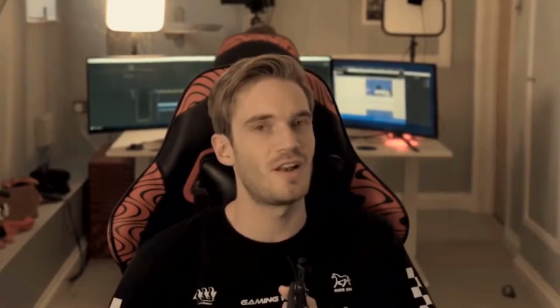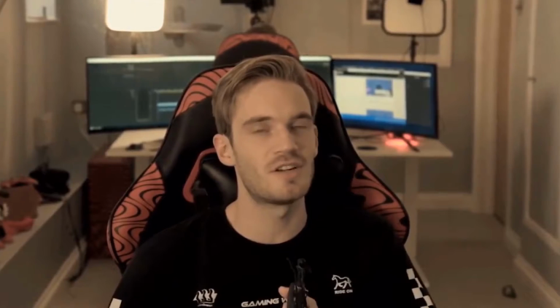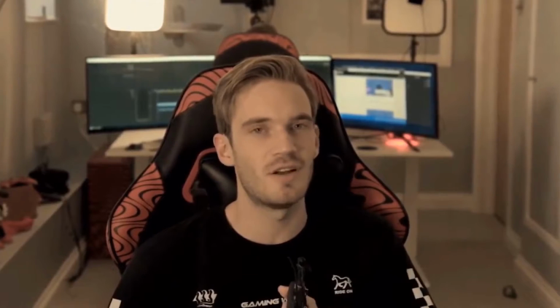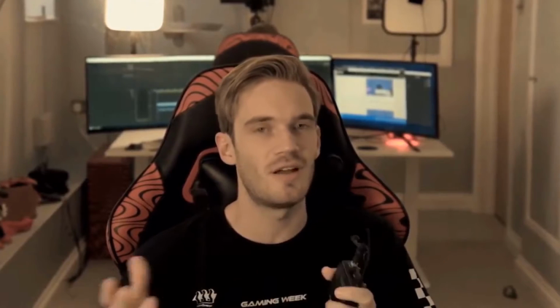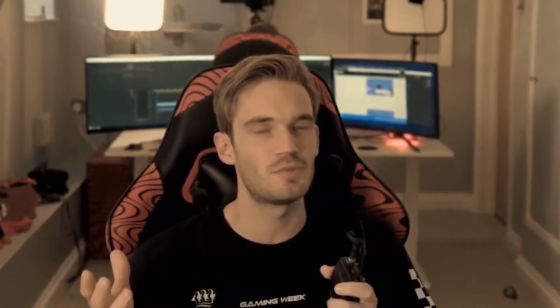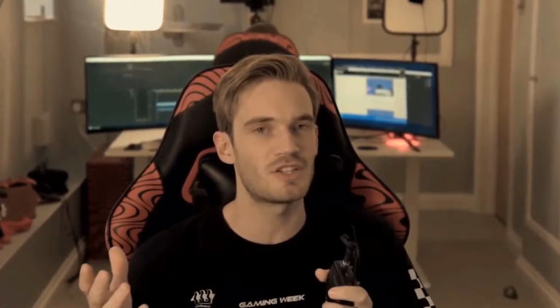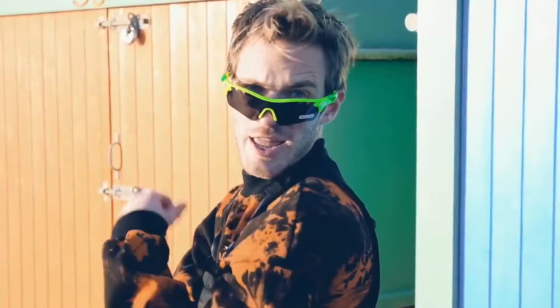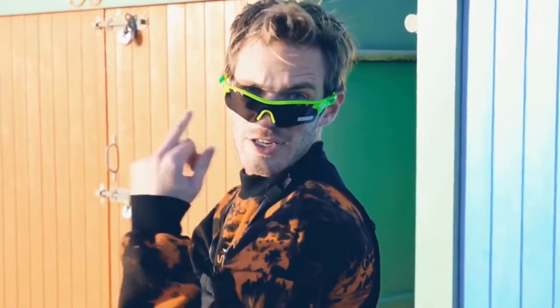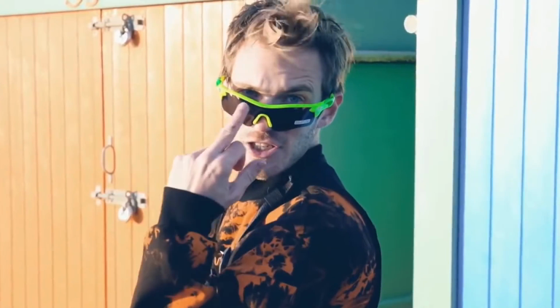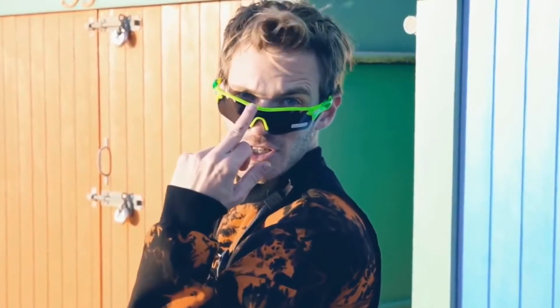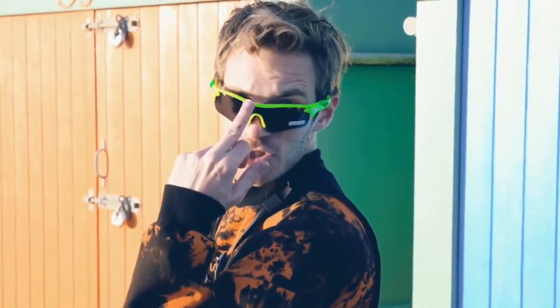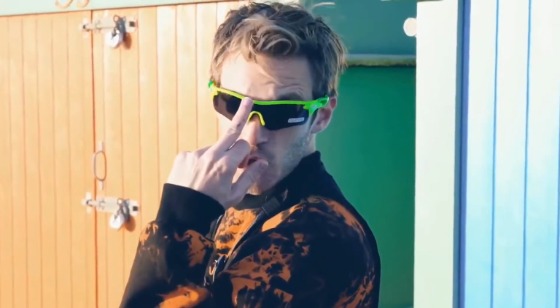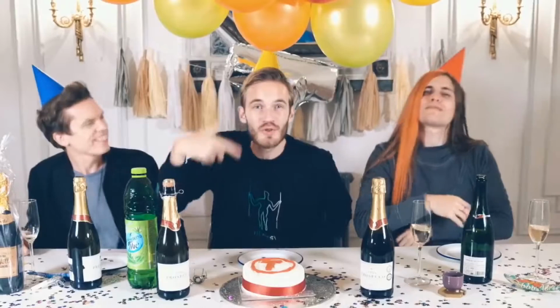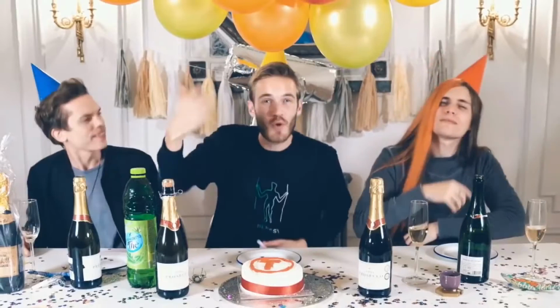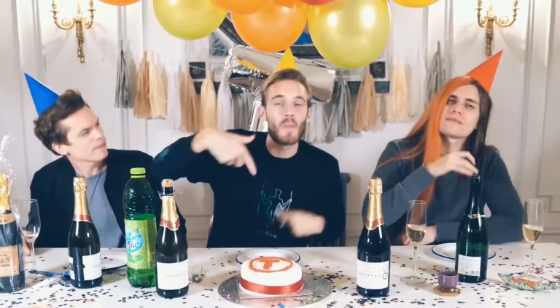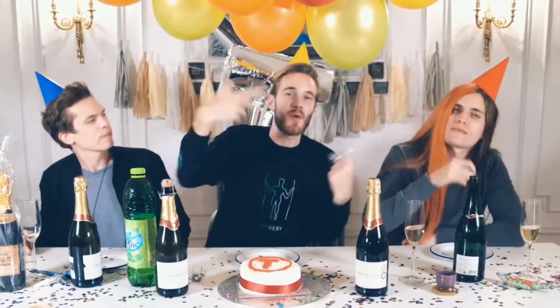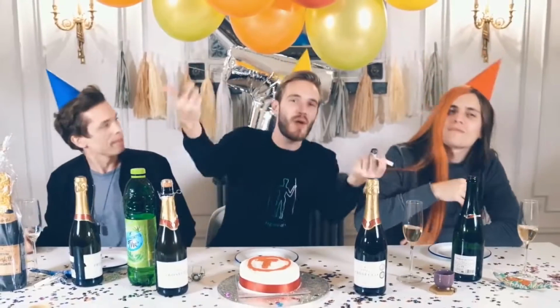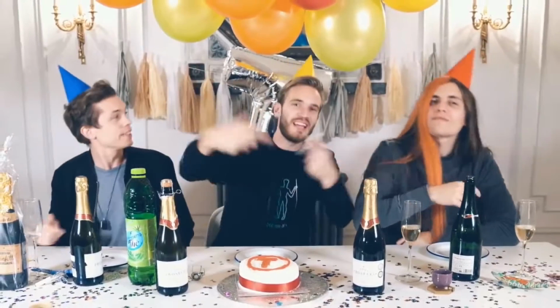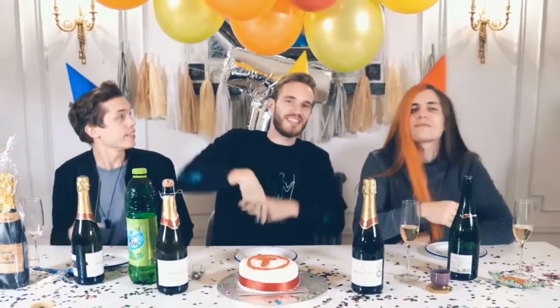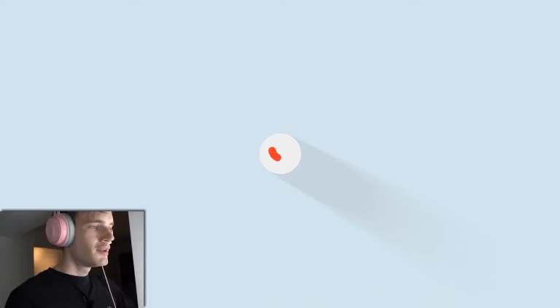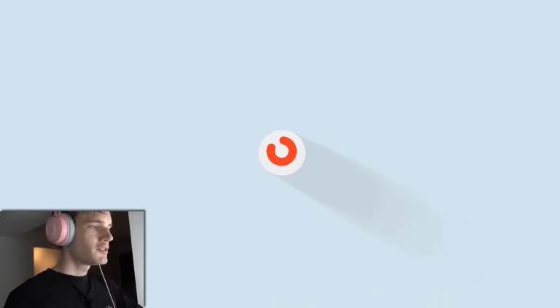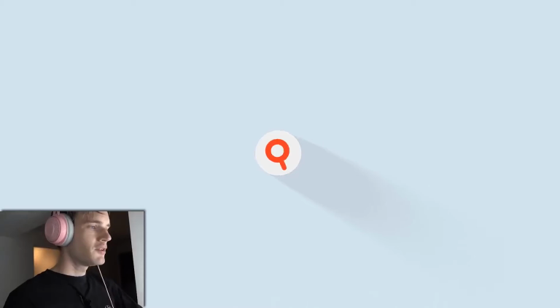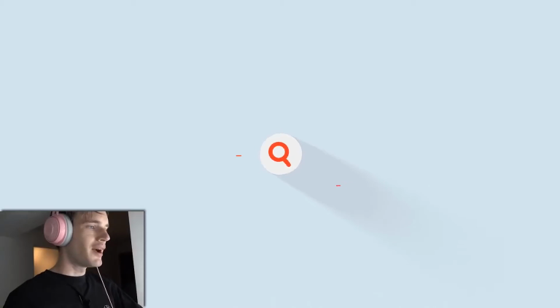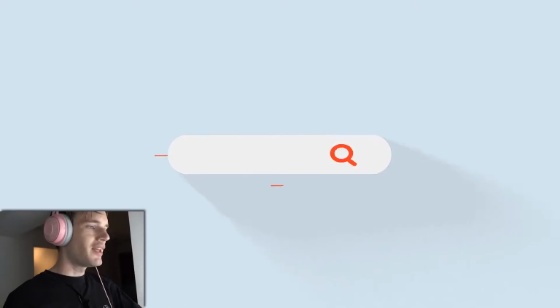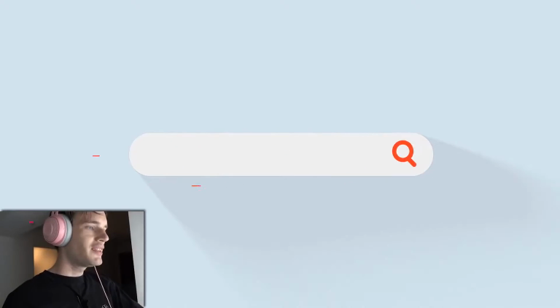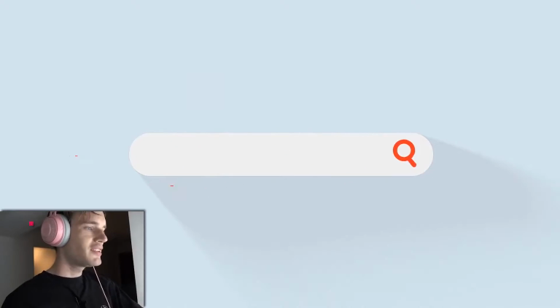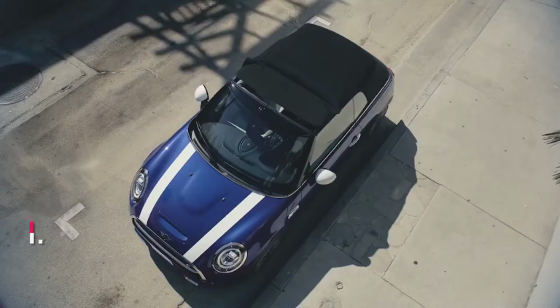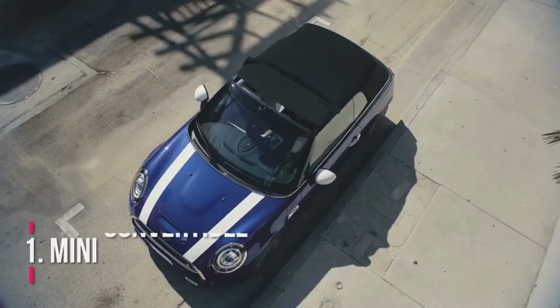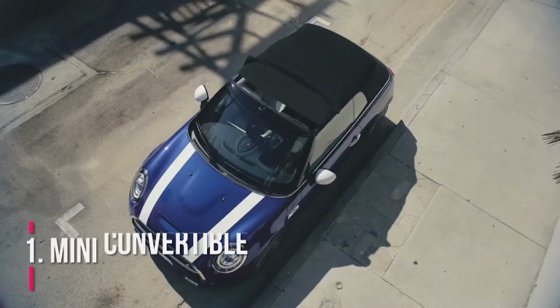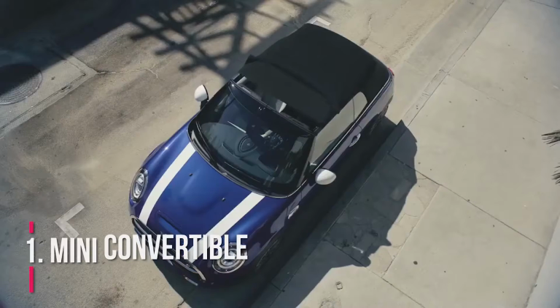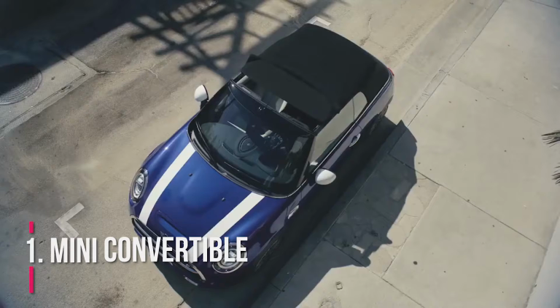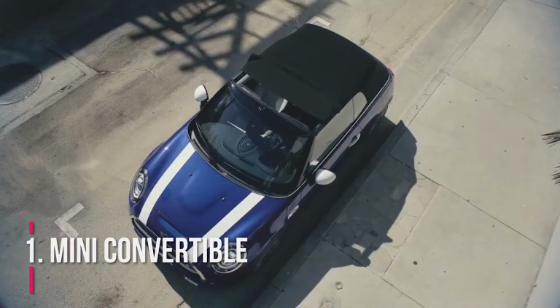With such a large sum of money, what type of car does he drive? Number 1: Mini Convertible.